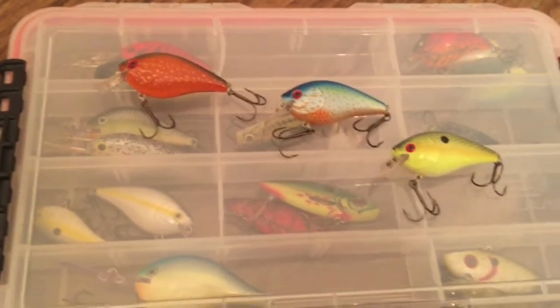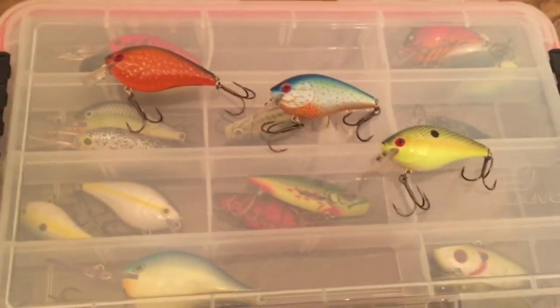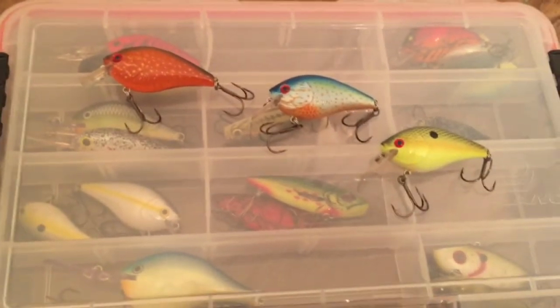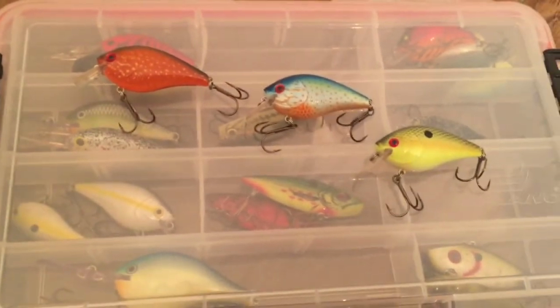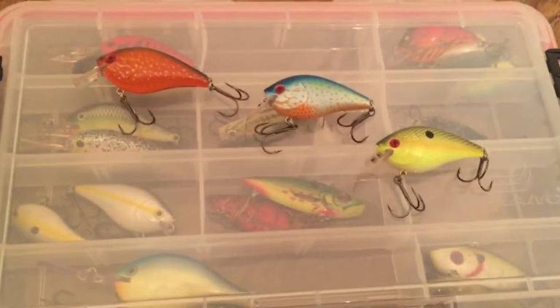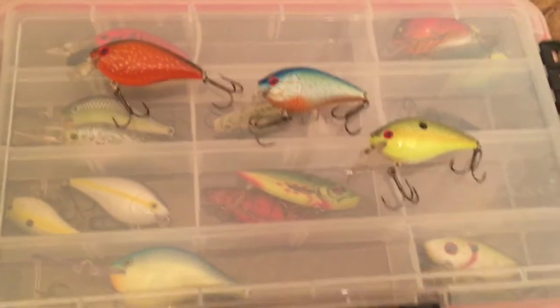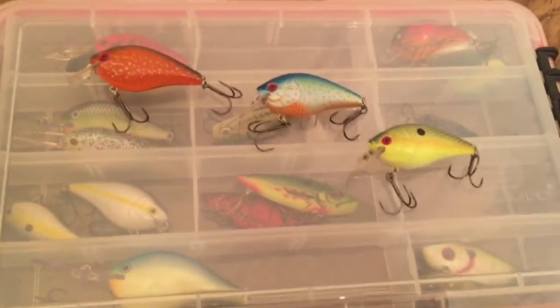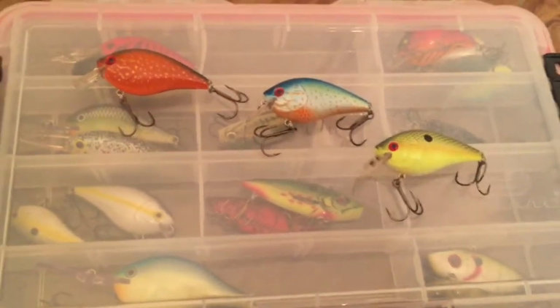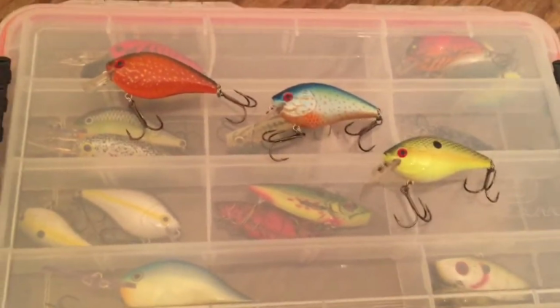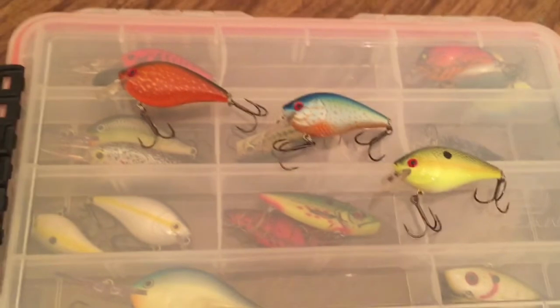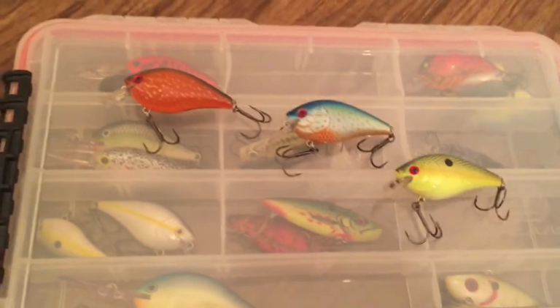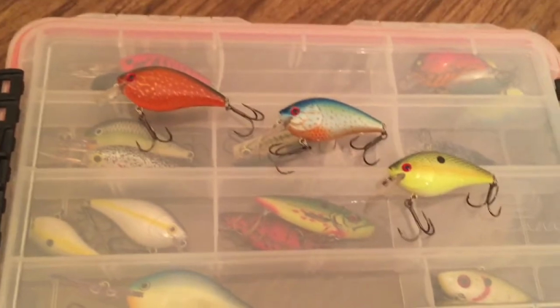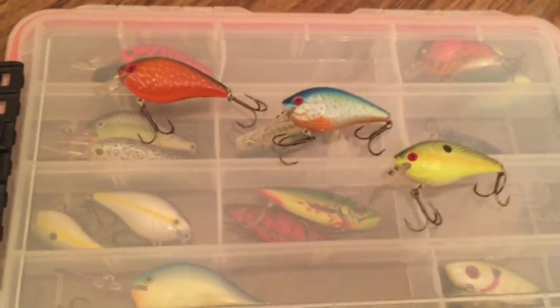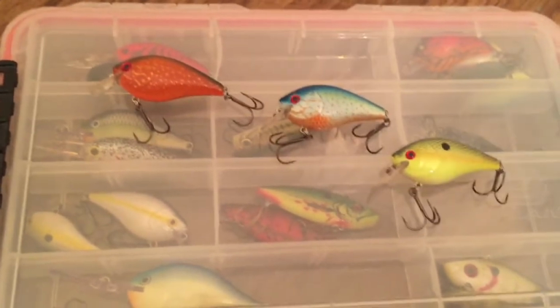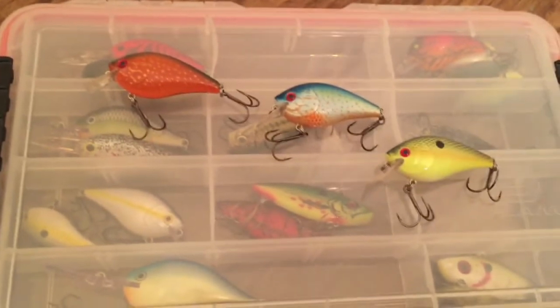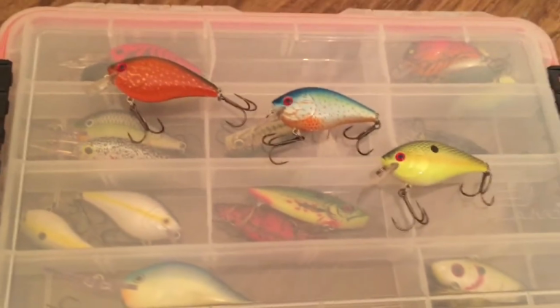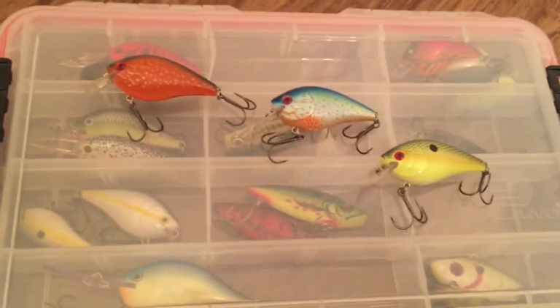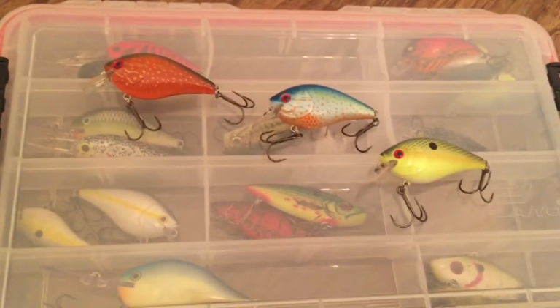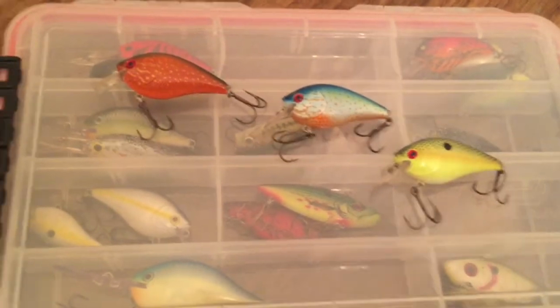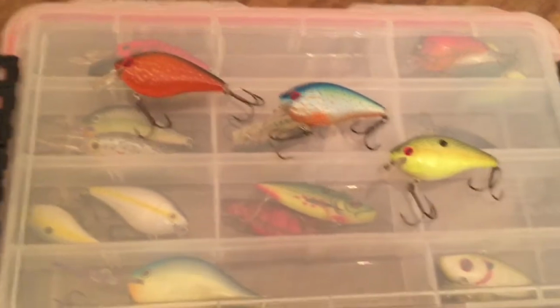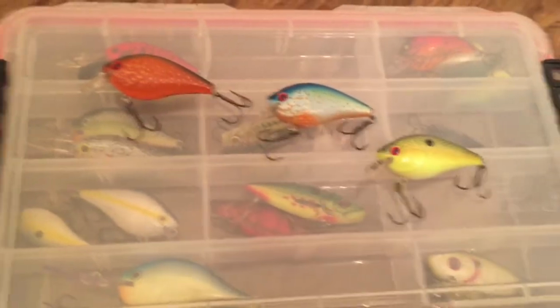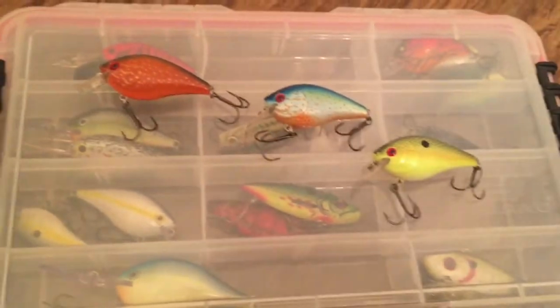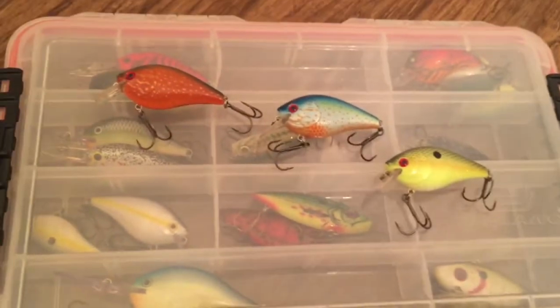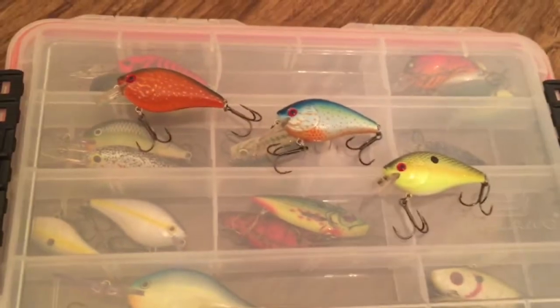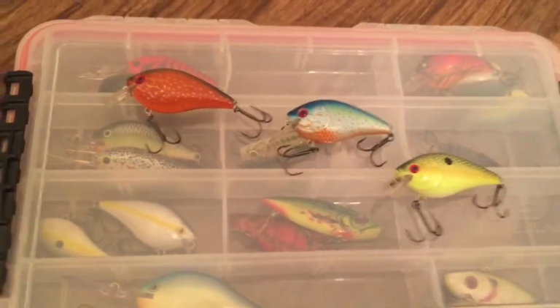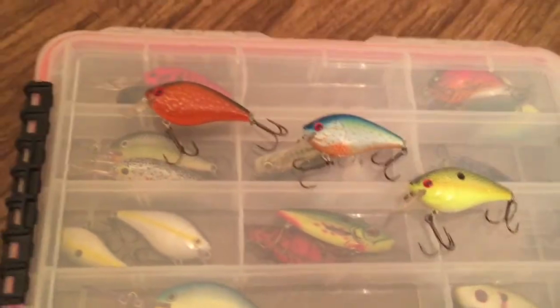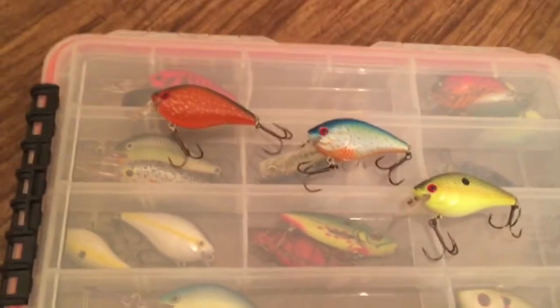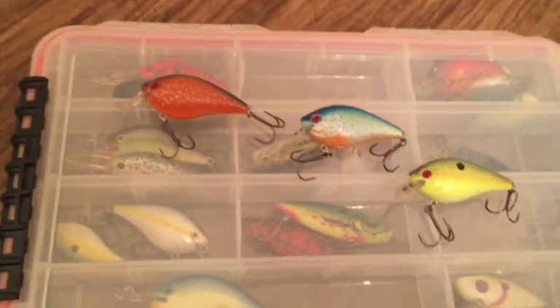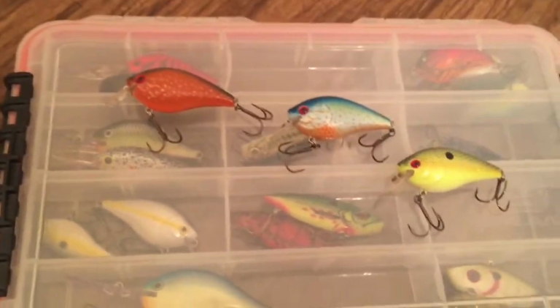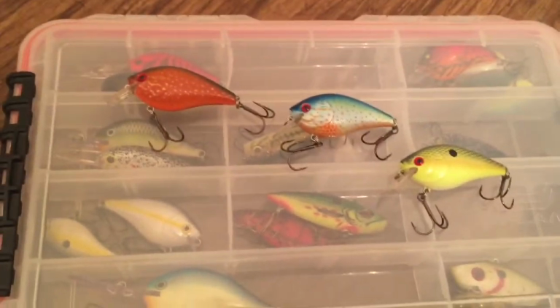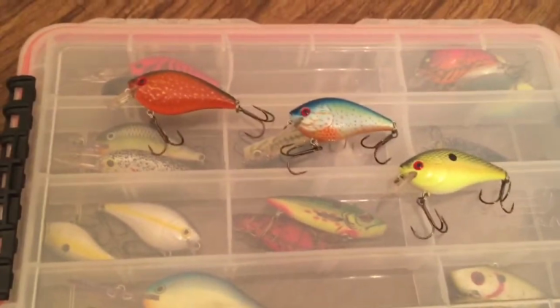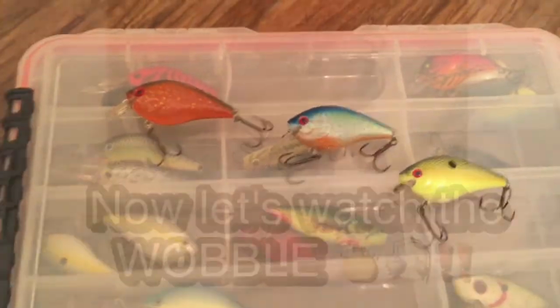Be looking out for the video tomorrow or whenever I decide to put it out. Rate, comment, subscribe, and enter the fishing tackle giveaway. Follow me on Instagram and Twitter — those are Bassin with Zach, and the links will be in the description below.